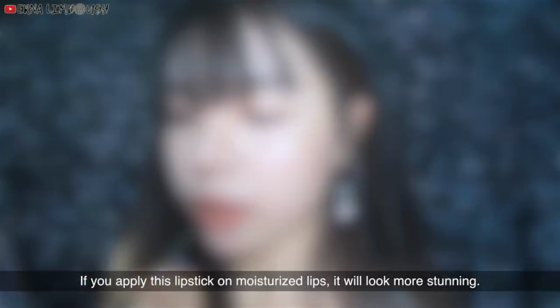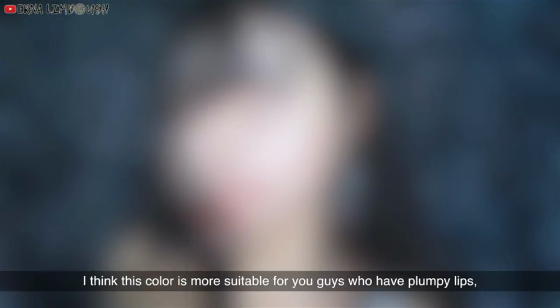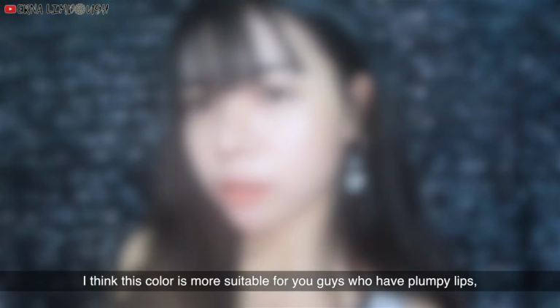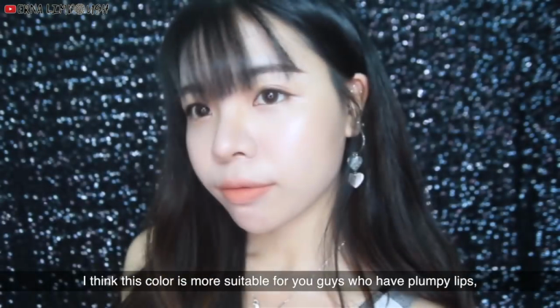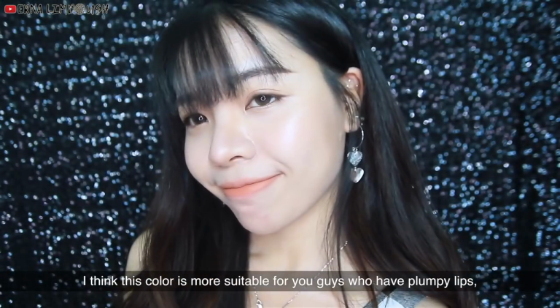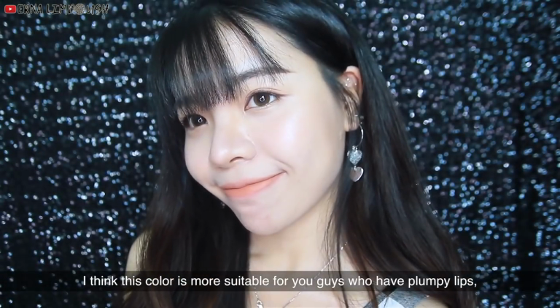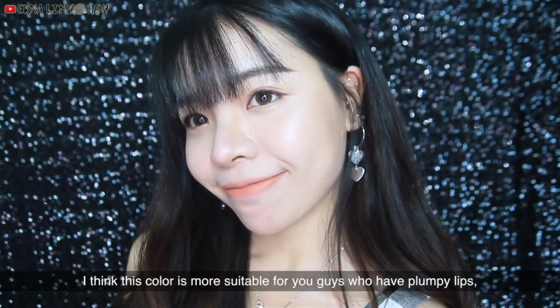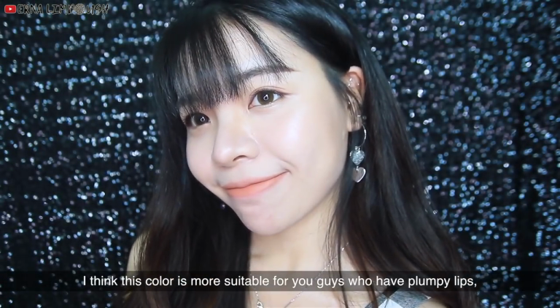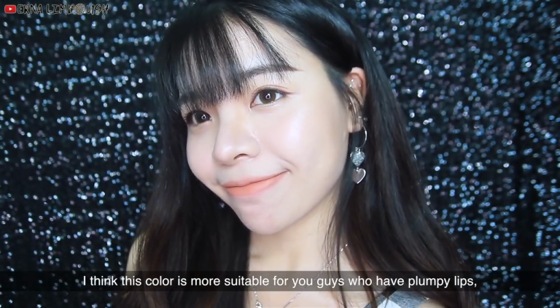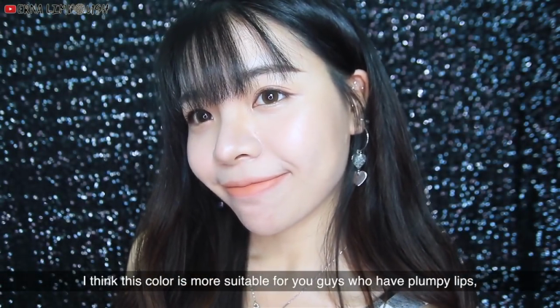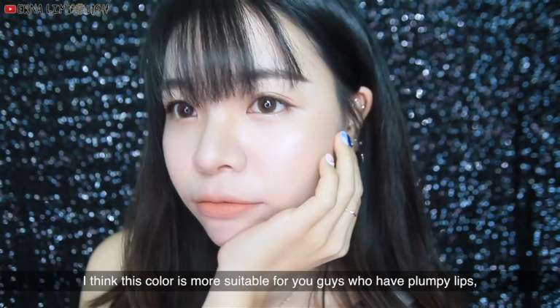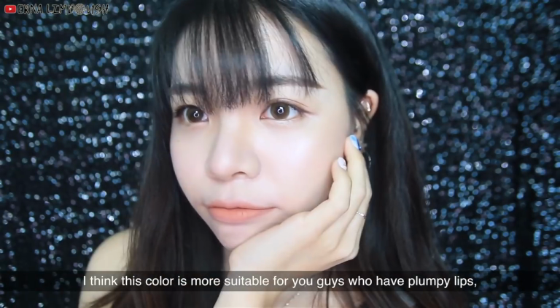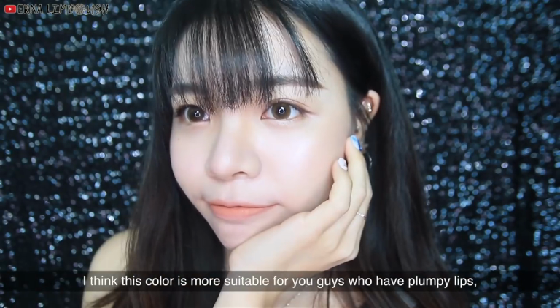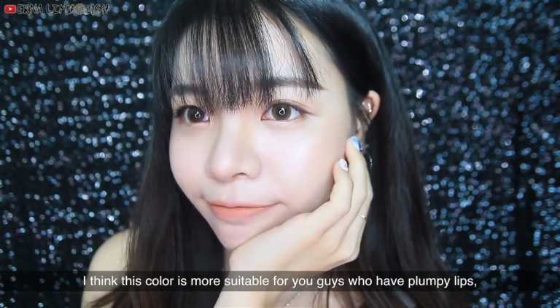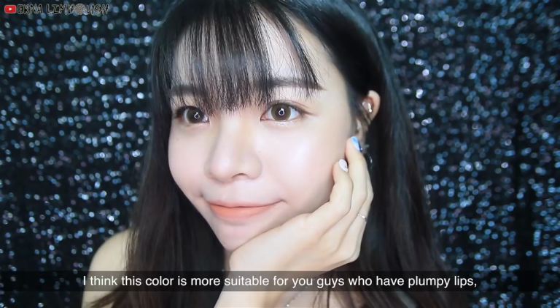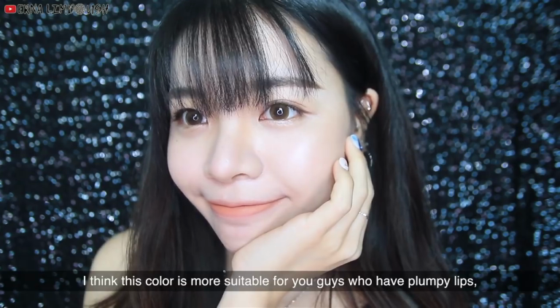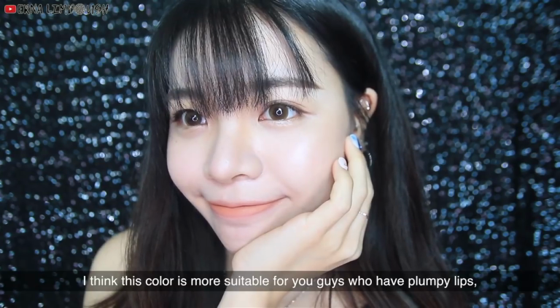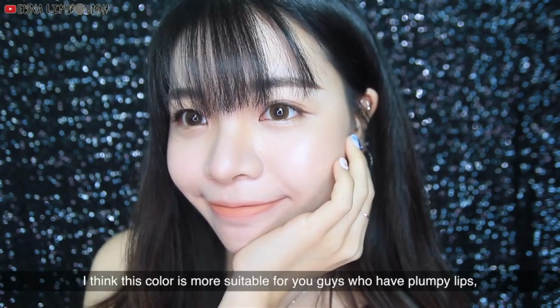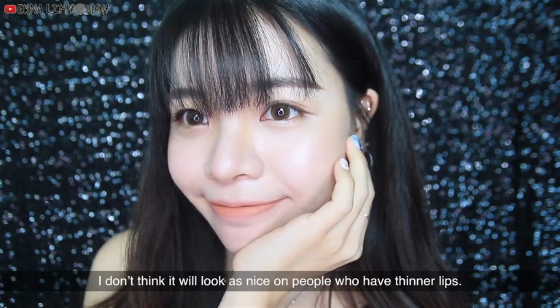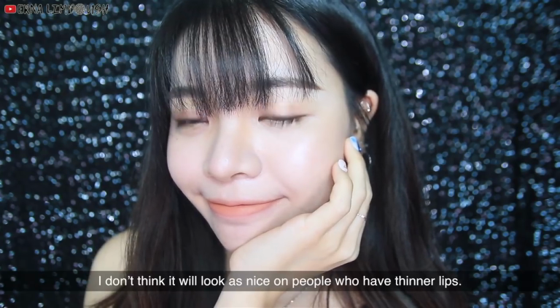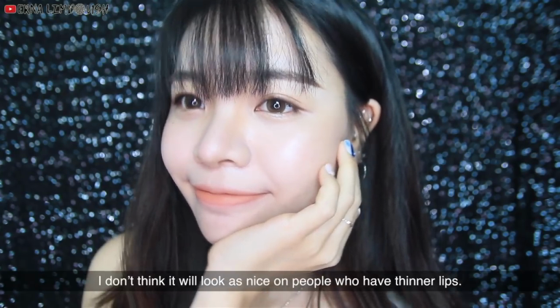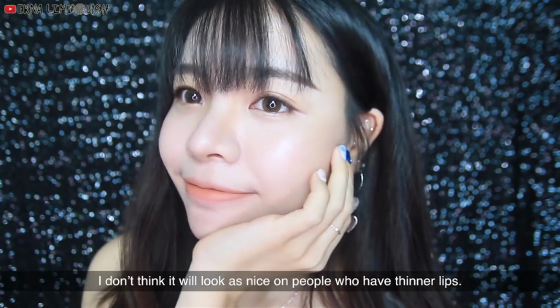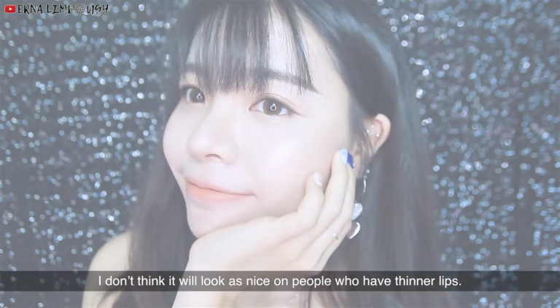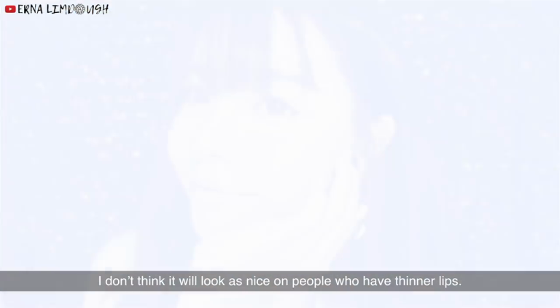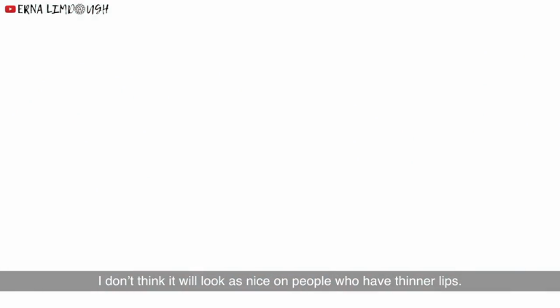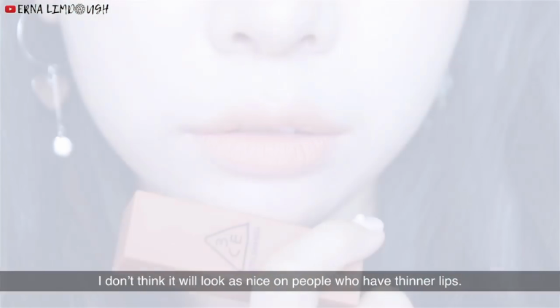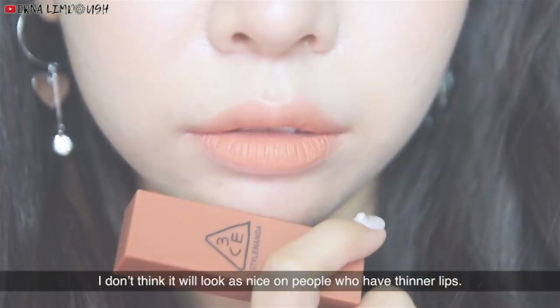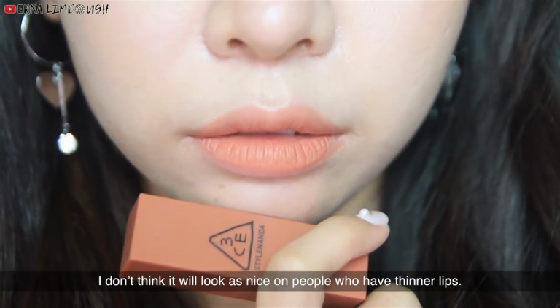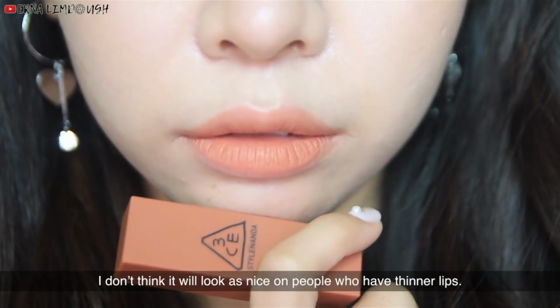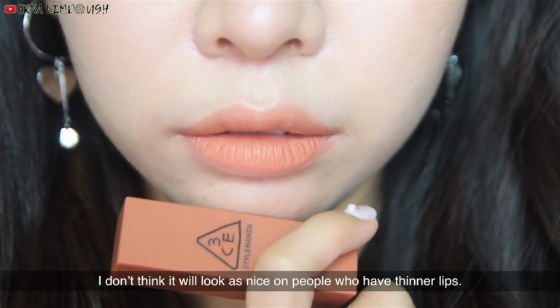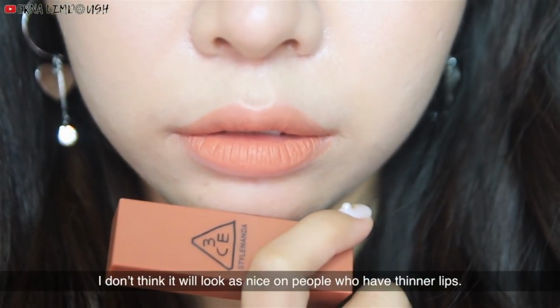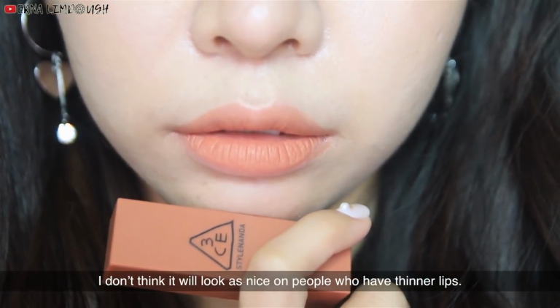I think this color is more suitable for those who have plumpy lips, and I don't think it will look as nice on people who have thinner lips.